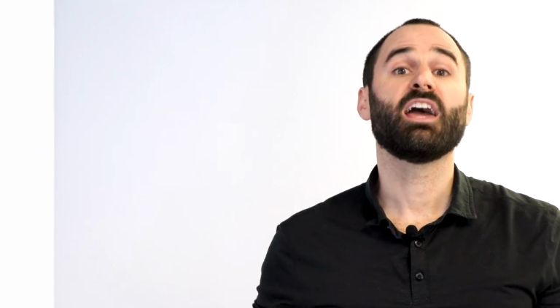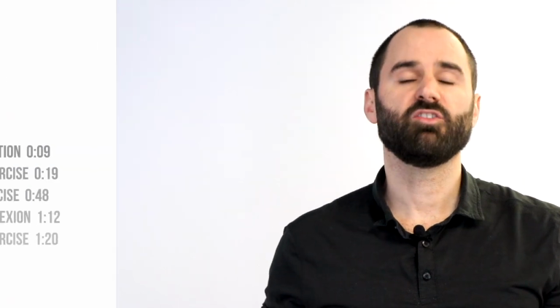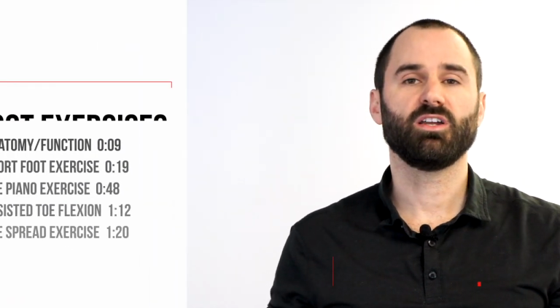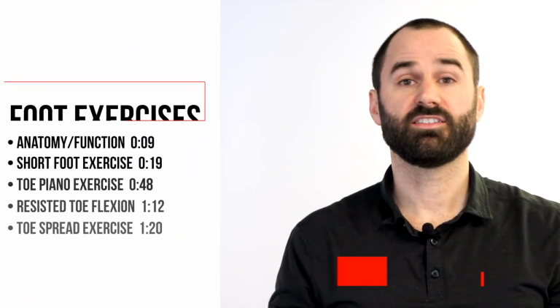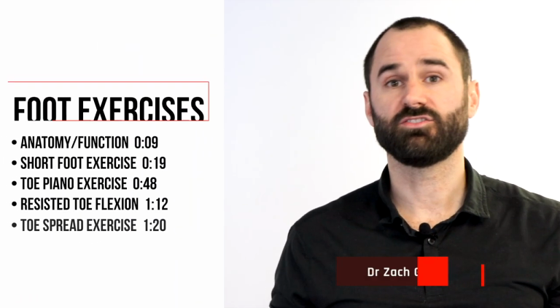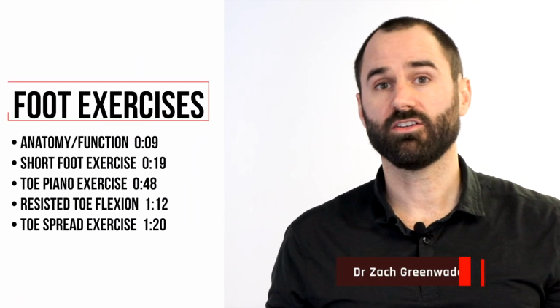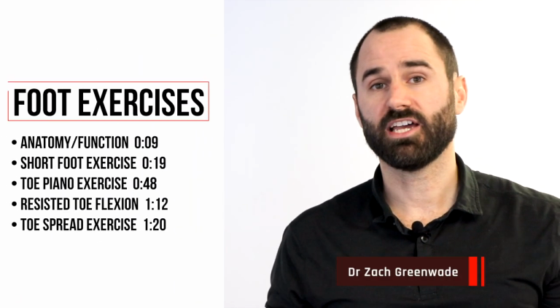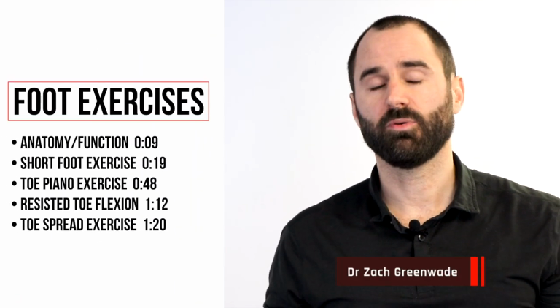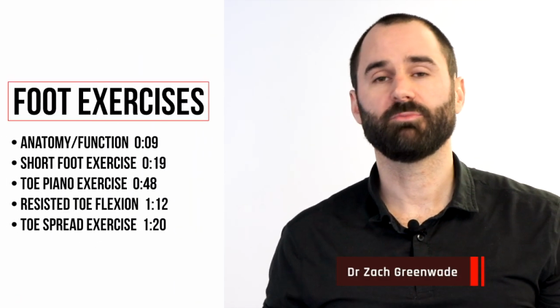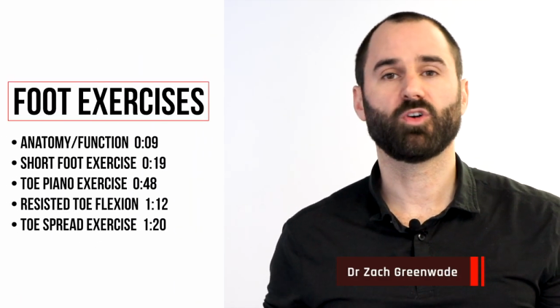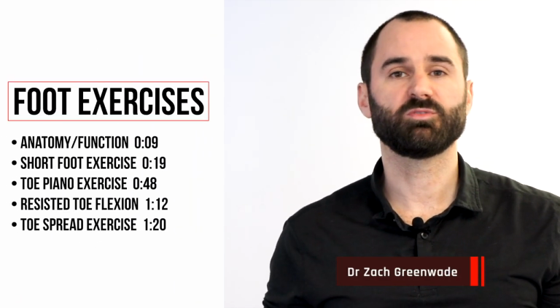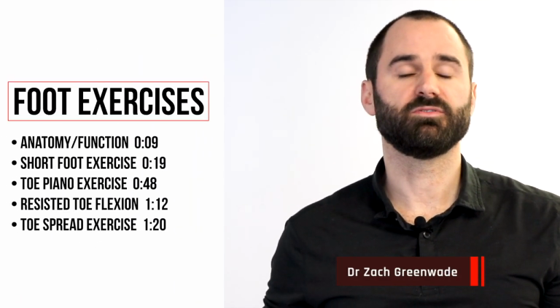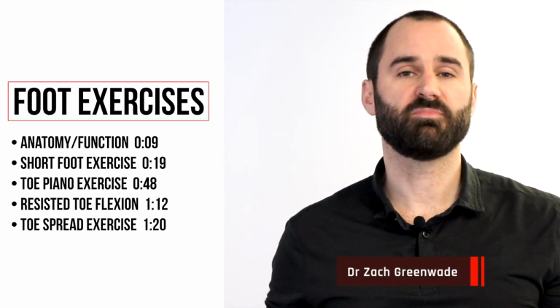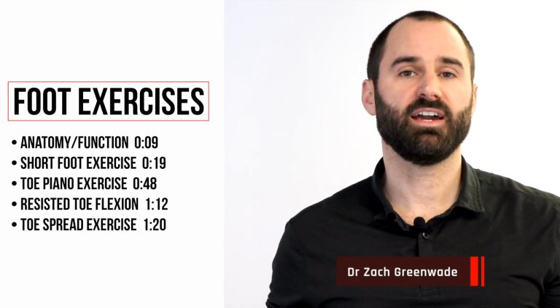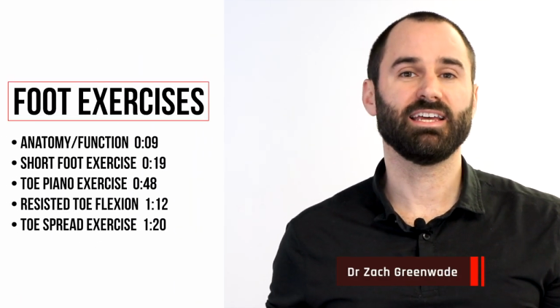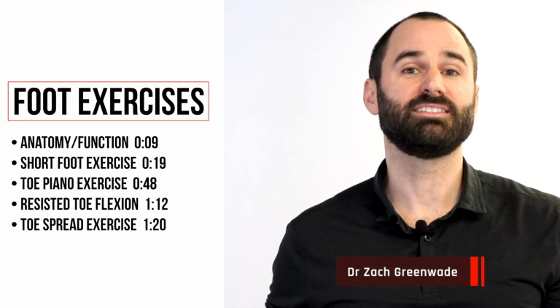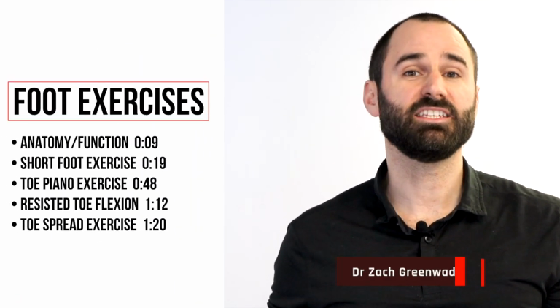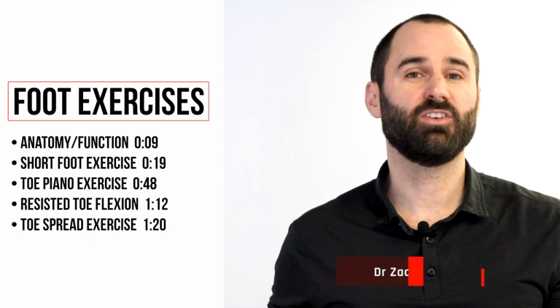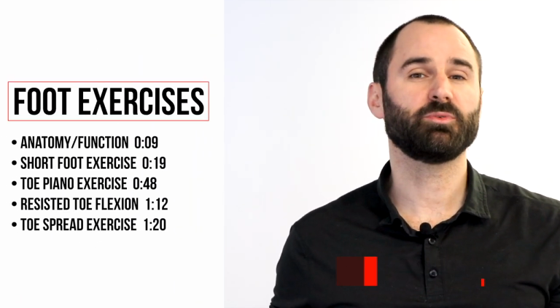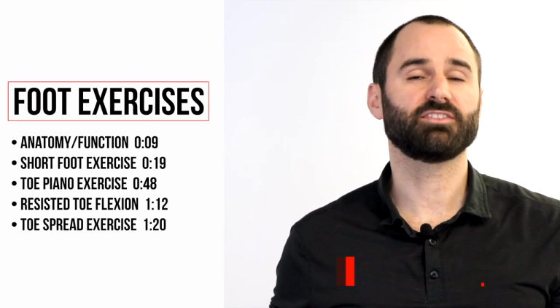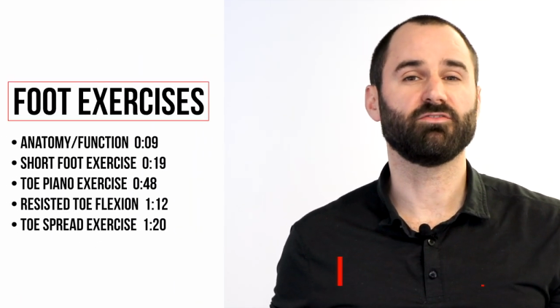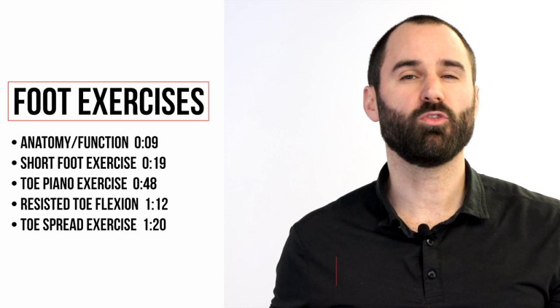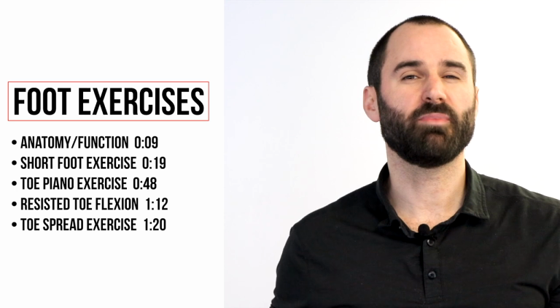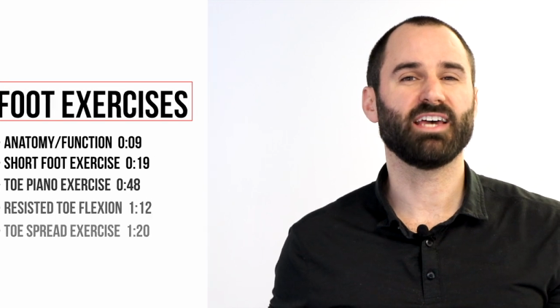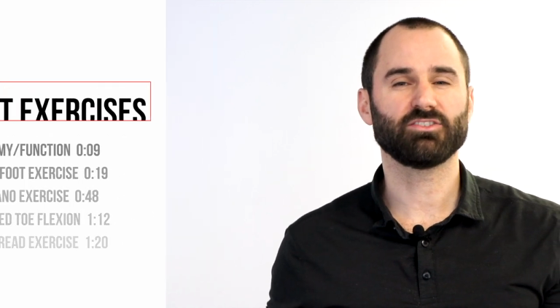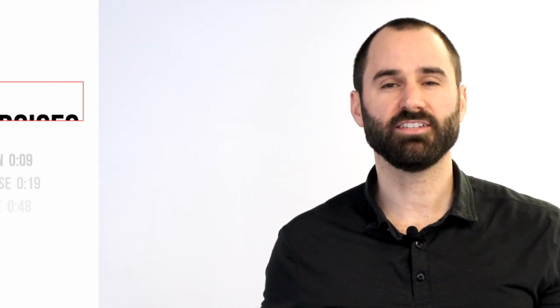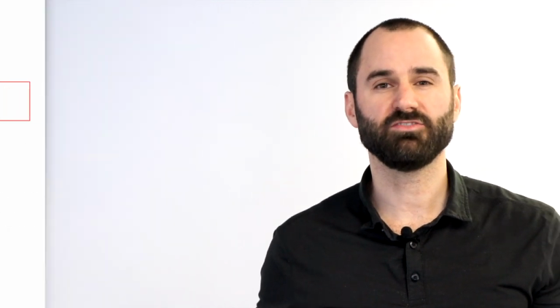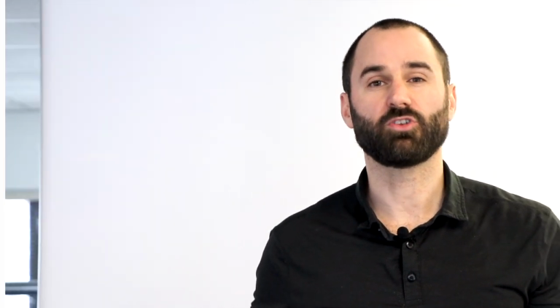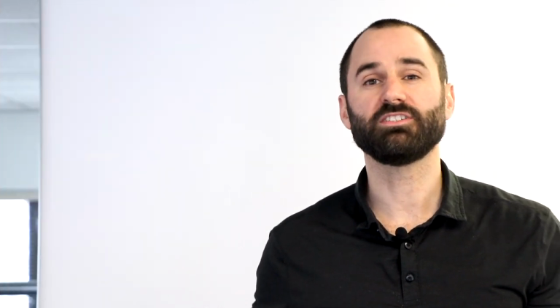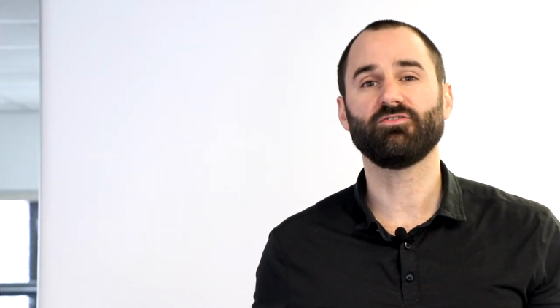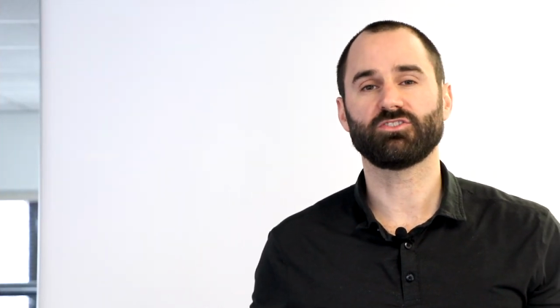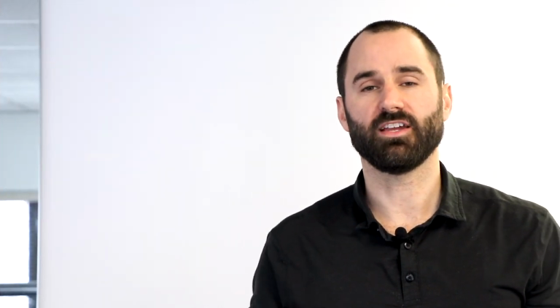Hey everyone, this is Dr. Zach Rood here, Performance Sport and Spine. In today's video I'll be discussing four of the best exercises for increasing foot strength.